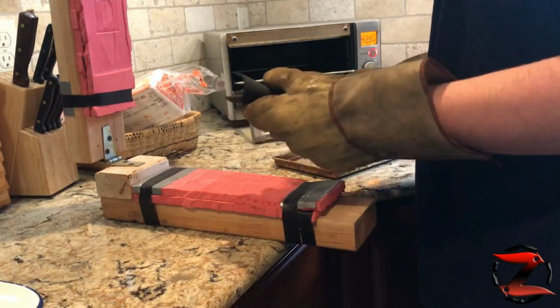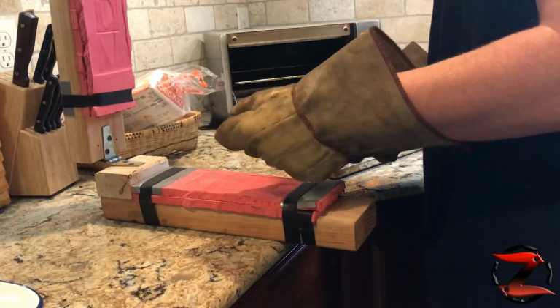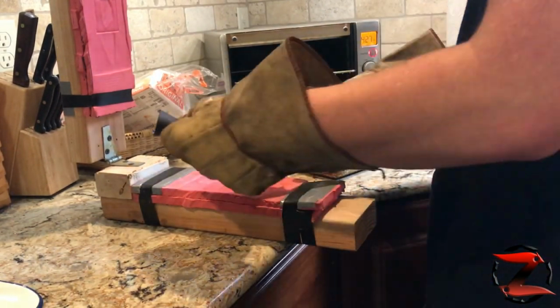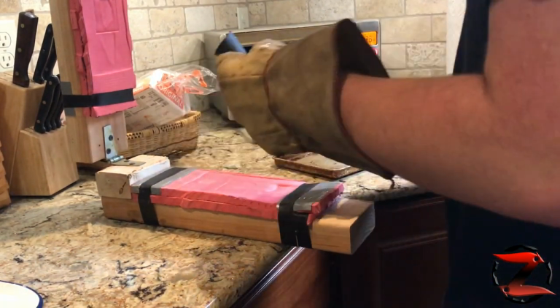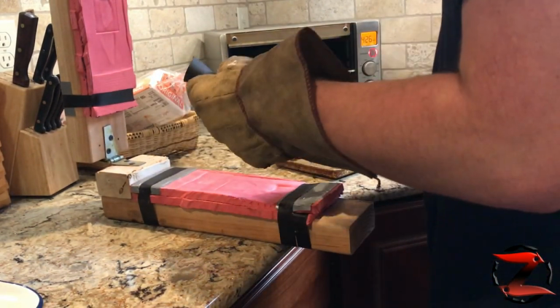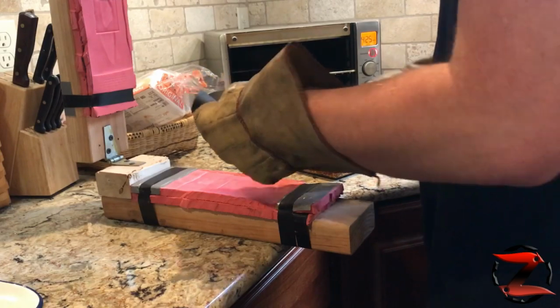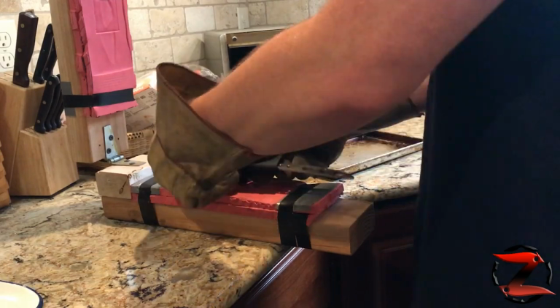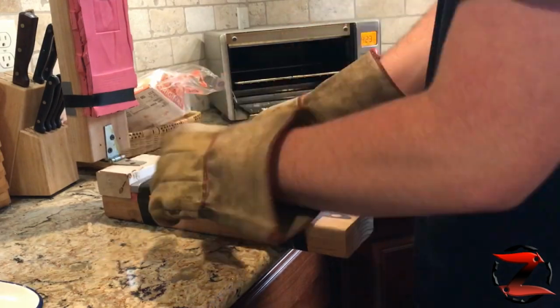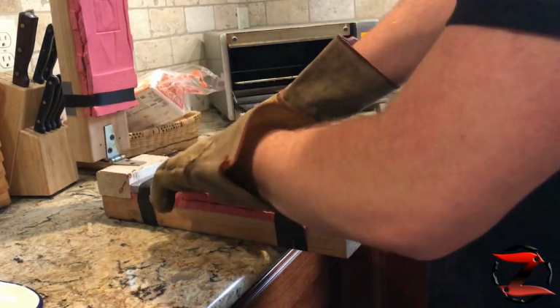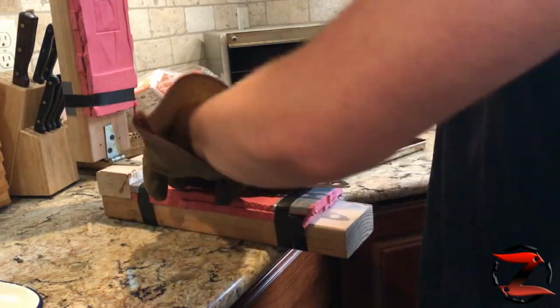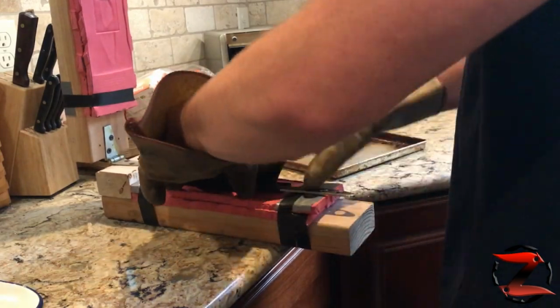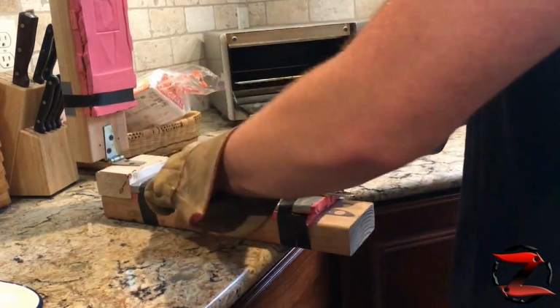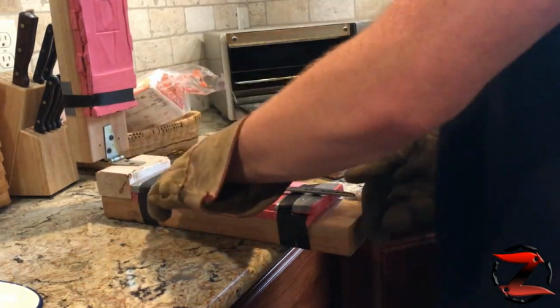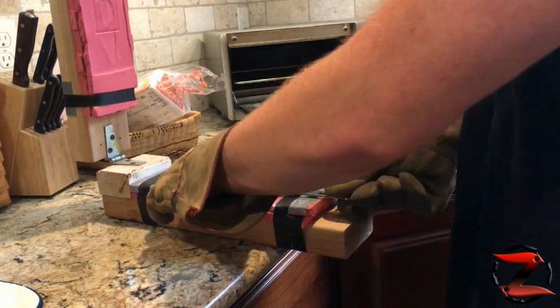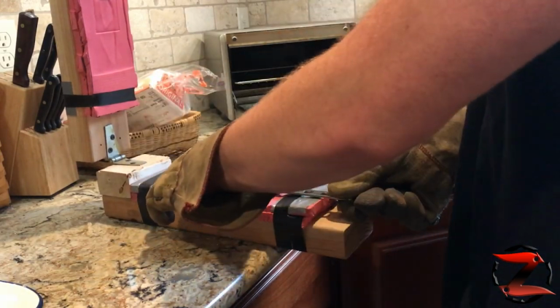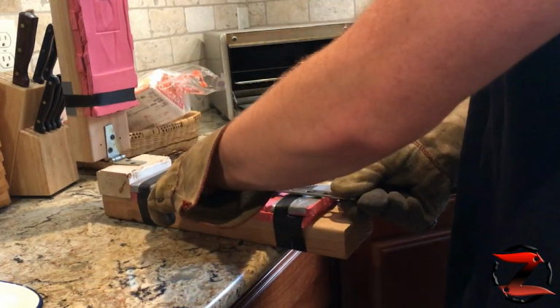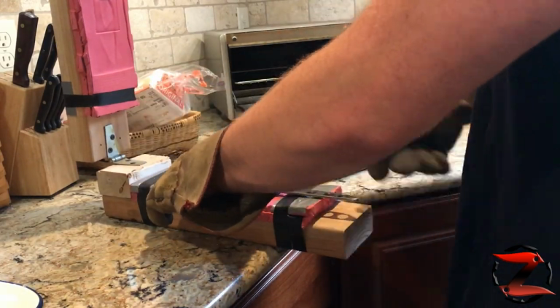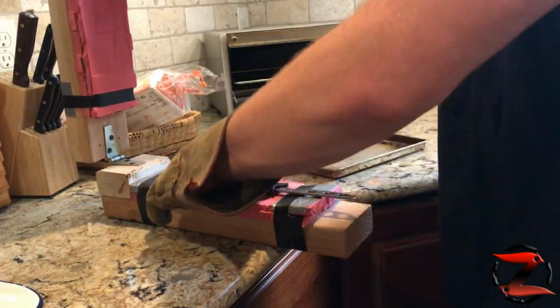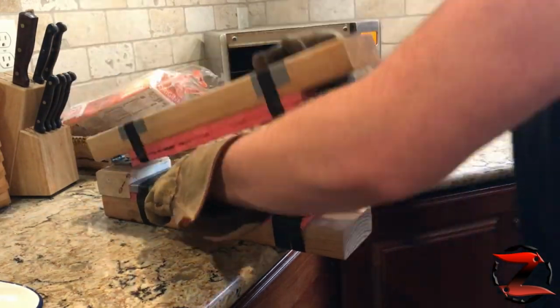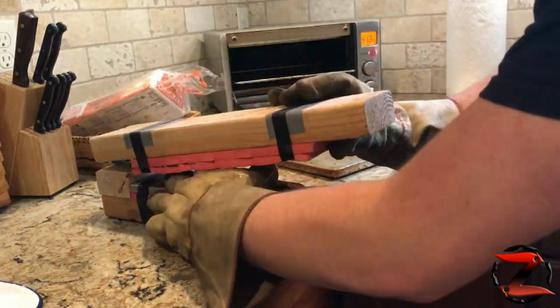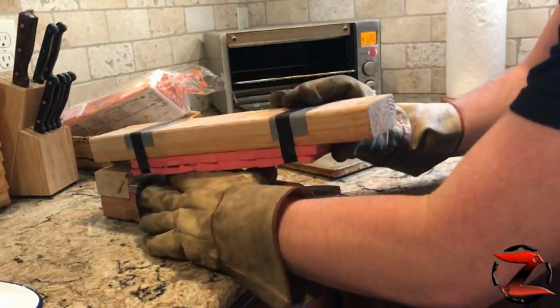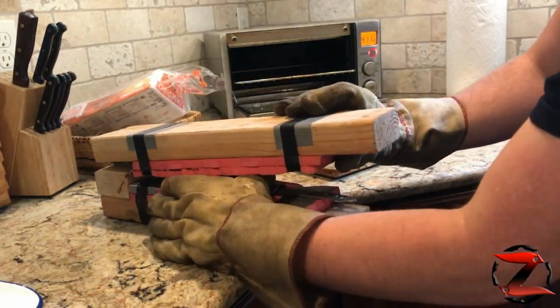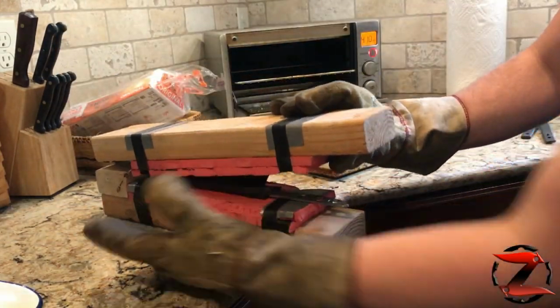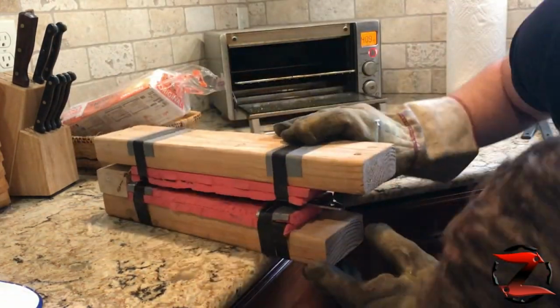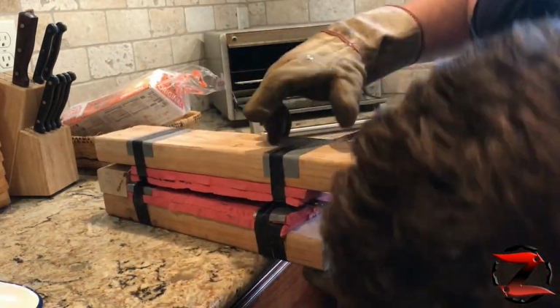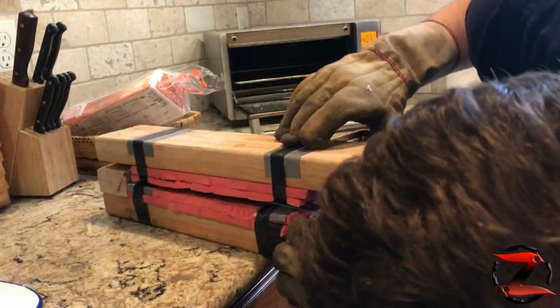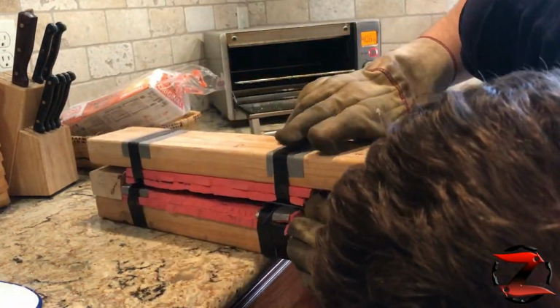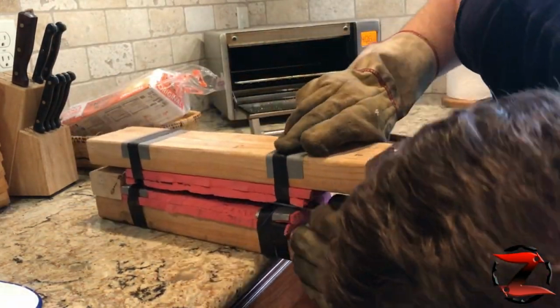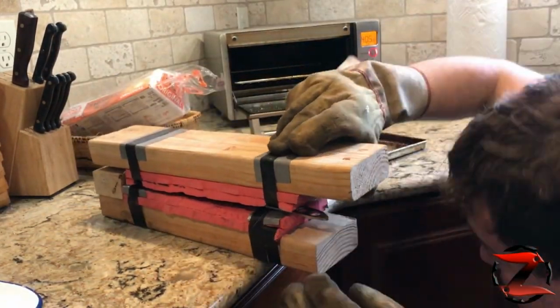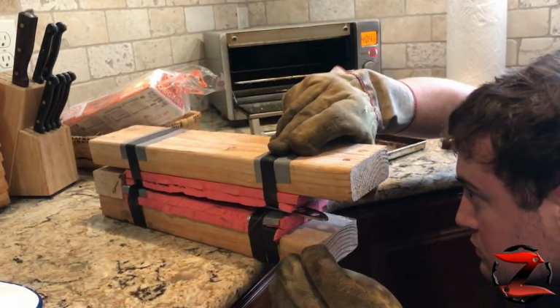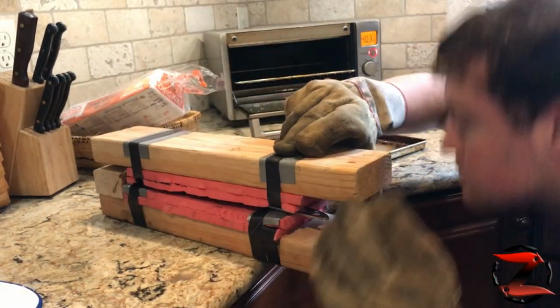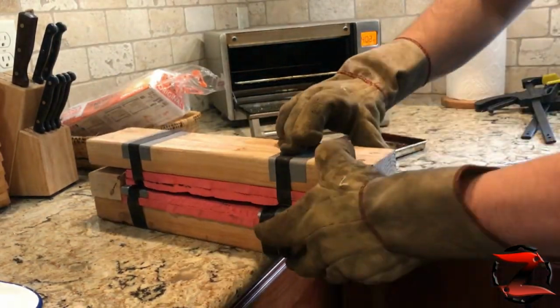This Kydex press I made is just made from 2x4s and foam floor mats — all stuff you can find at the hardware store.